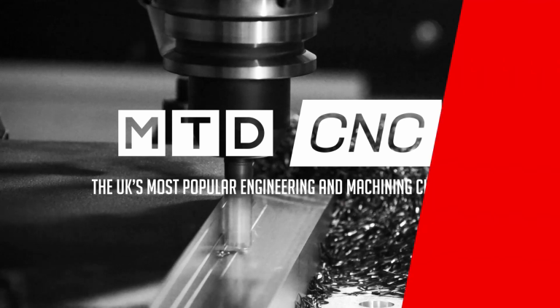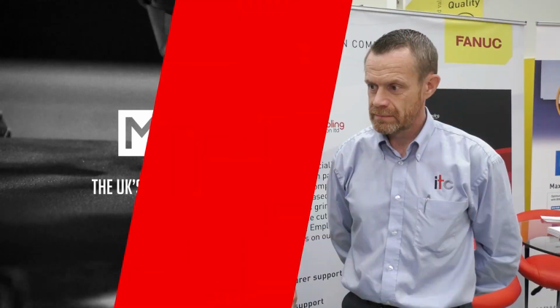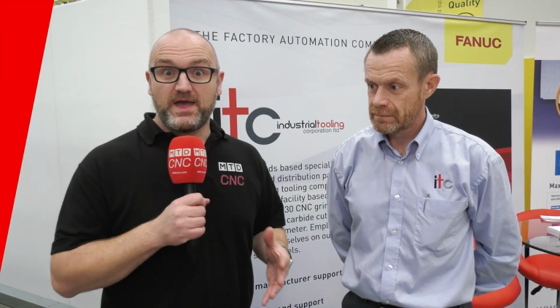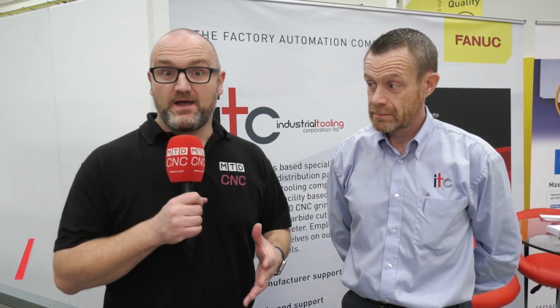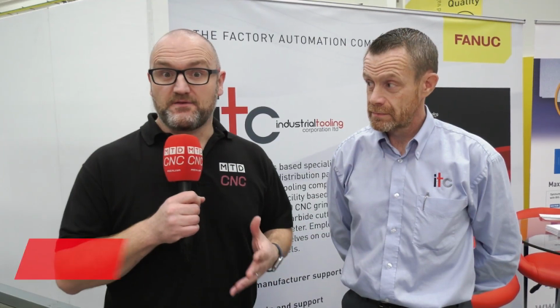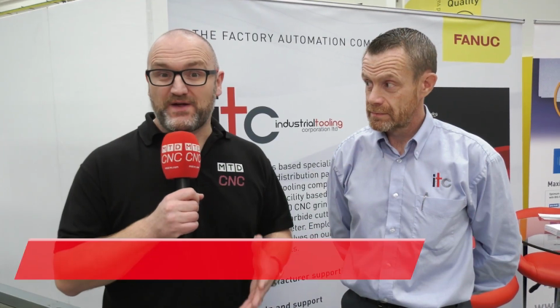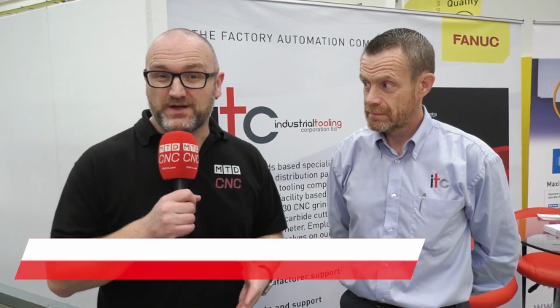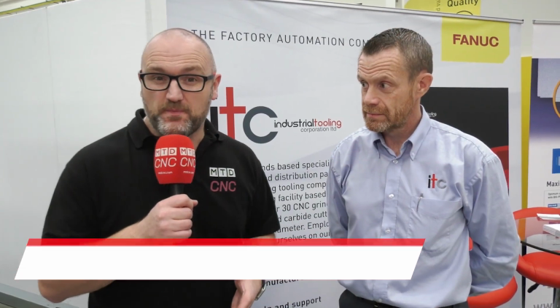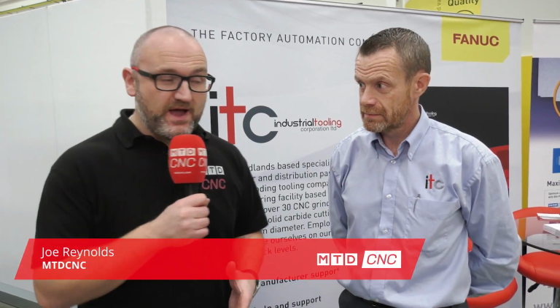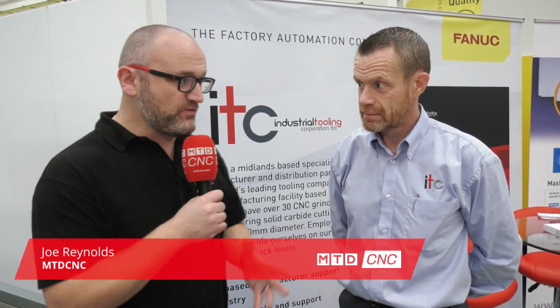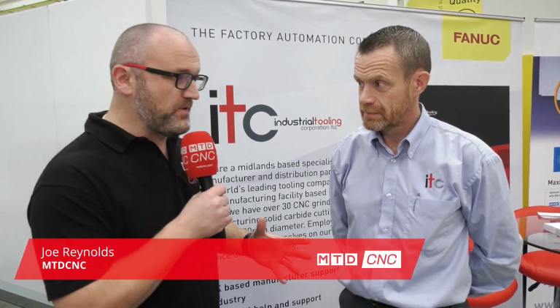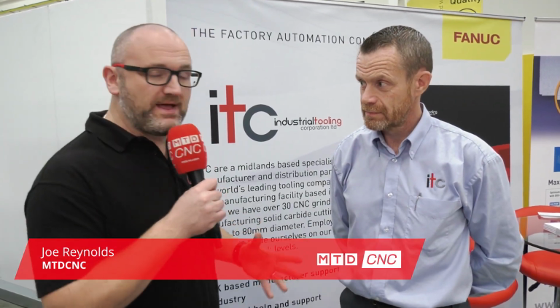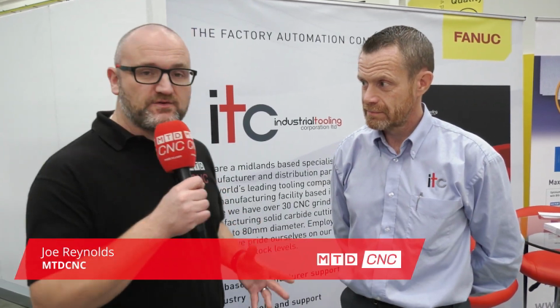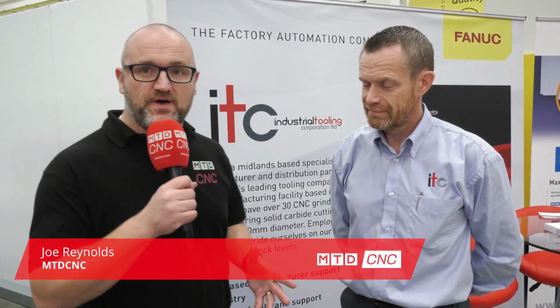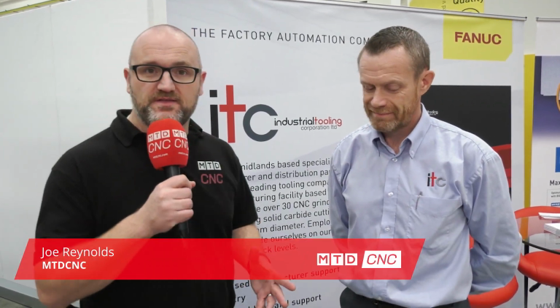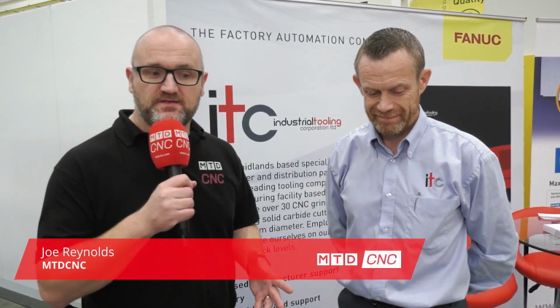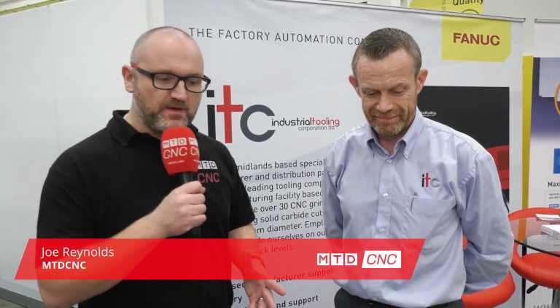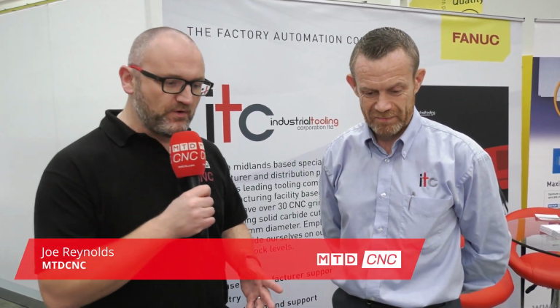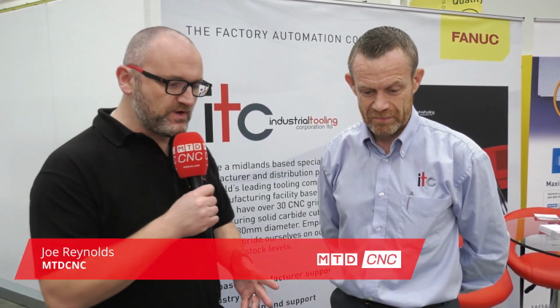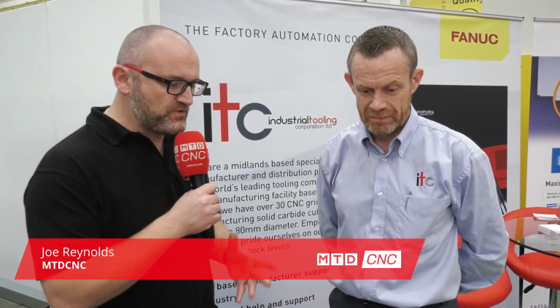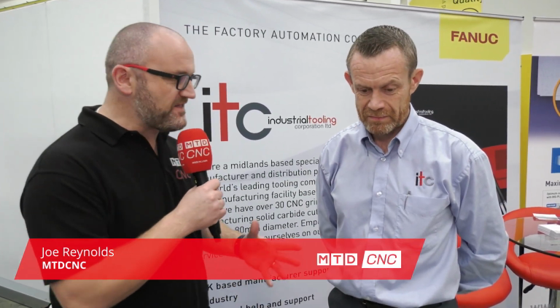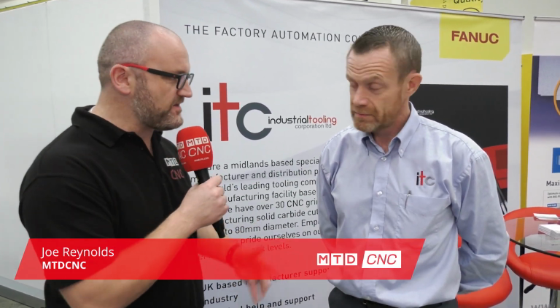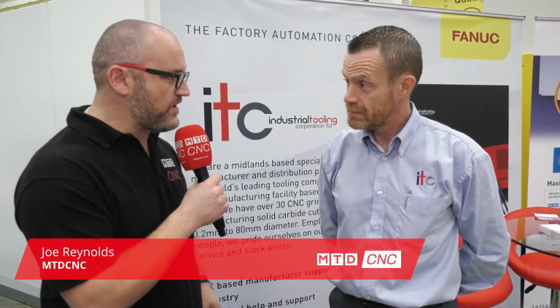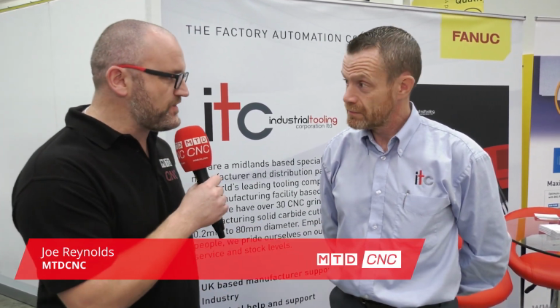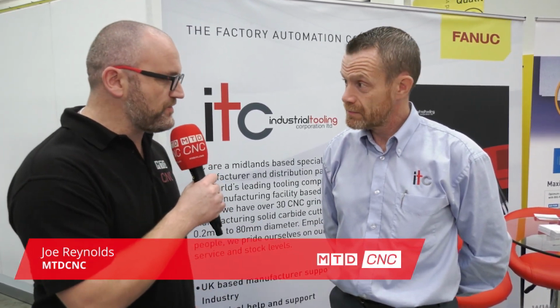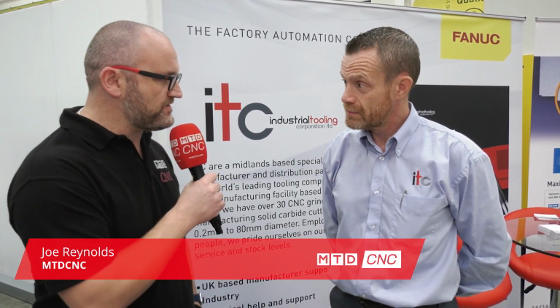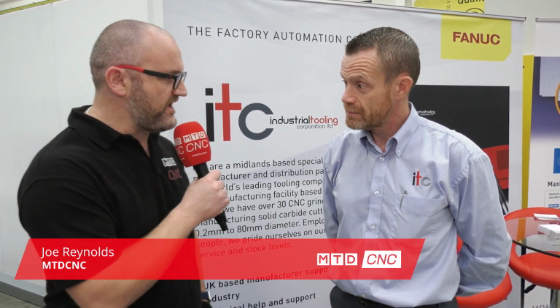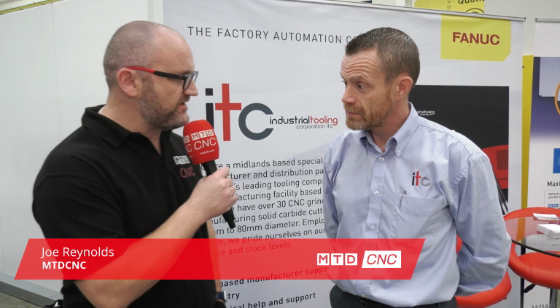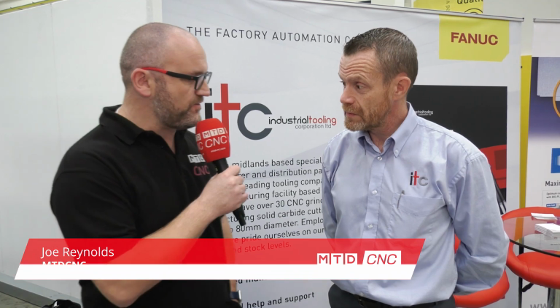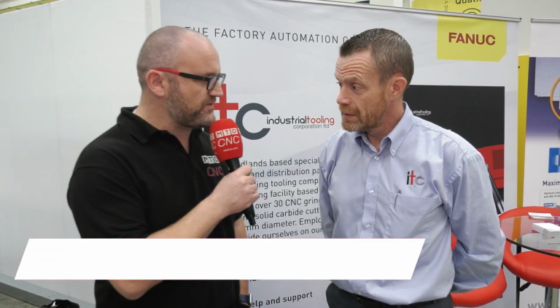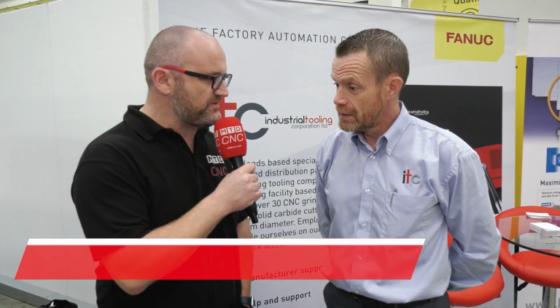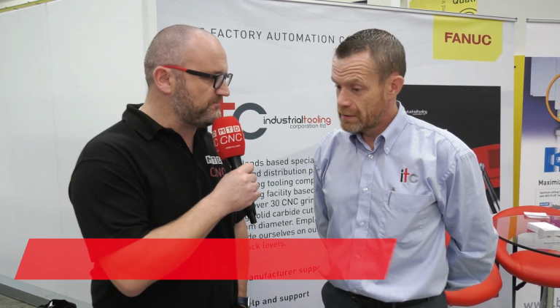I'm here at the FANUC open house with Paul Enser of IETC, and Paul, you're presenting a lot of new tools today — talk us through some.